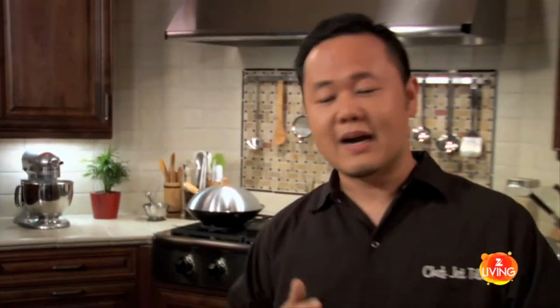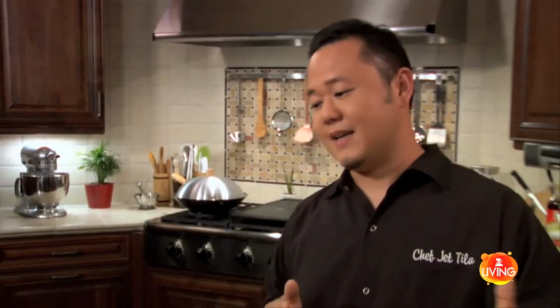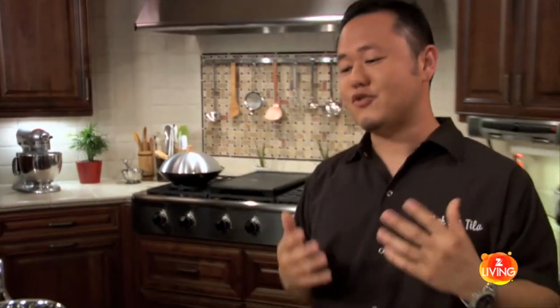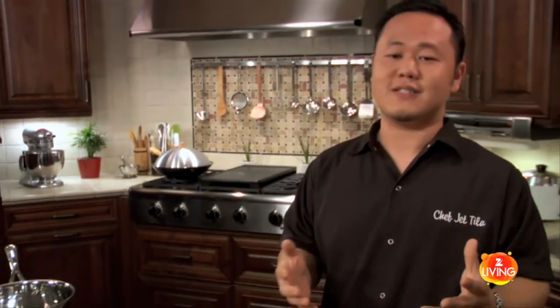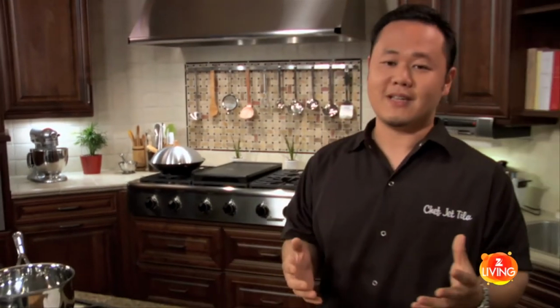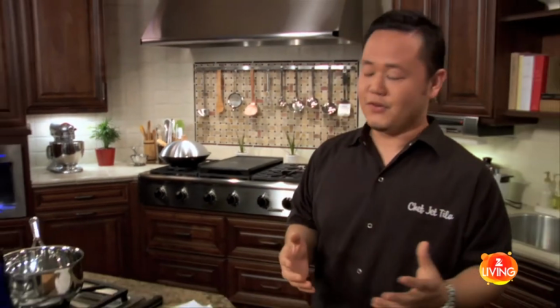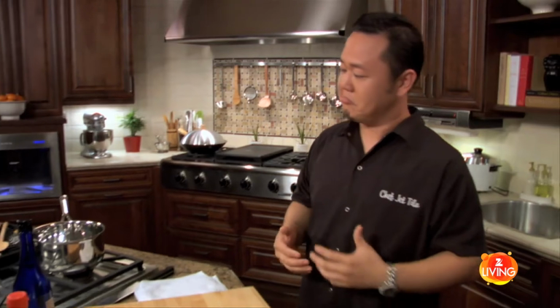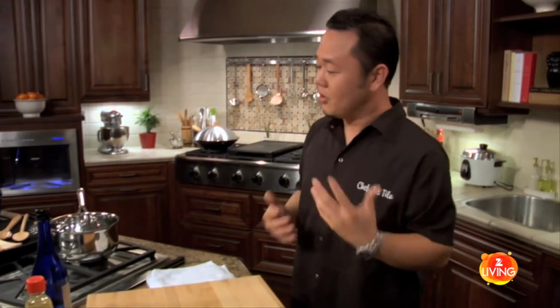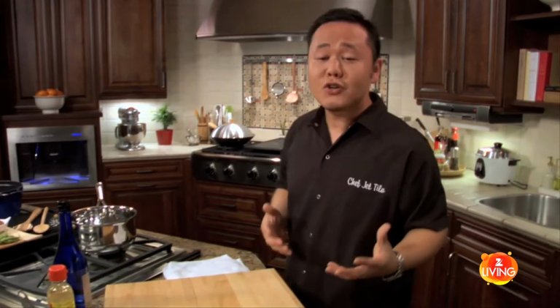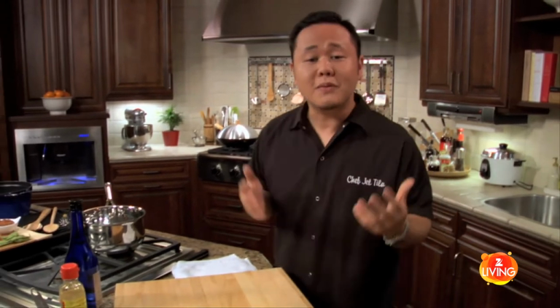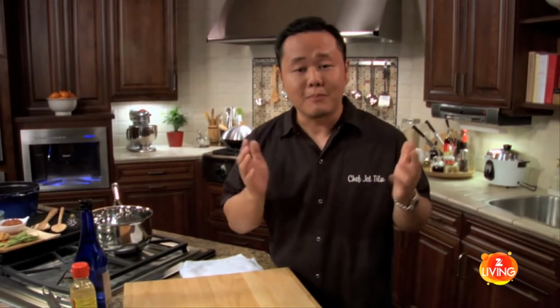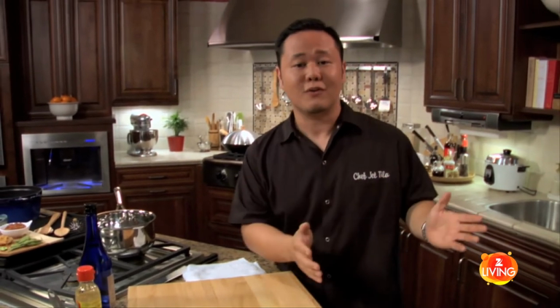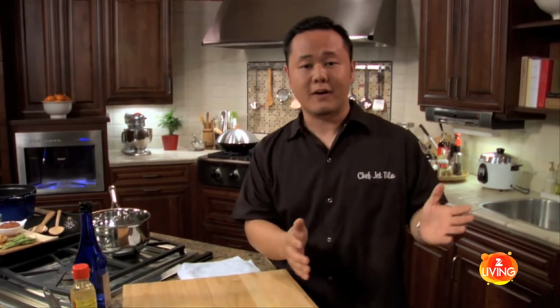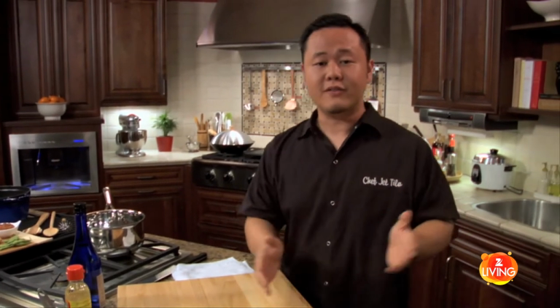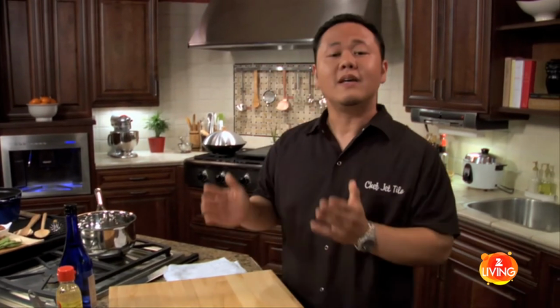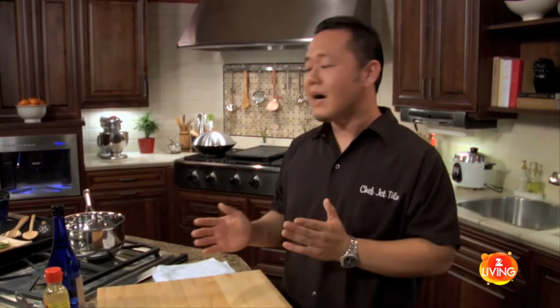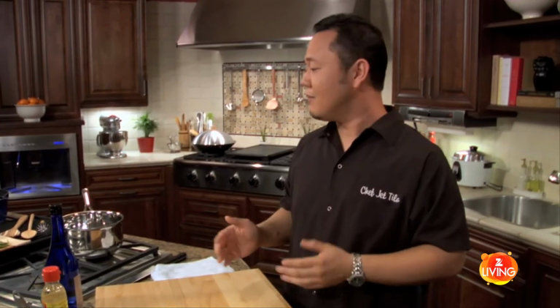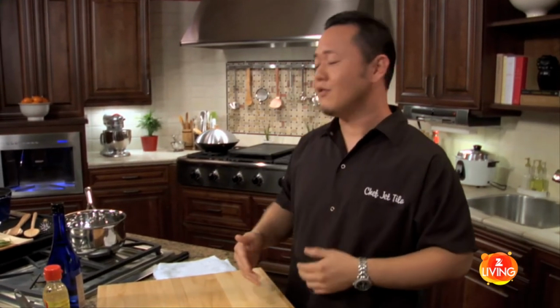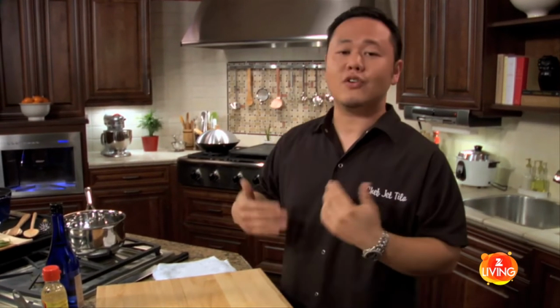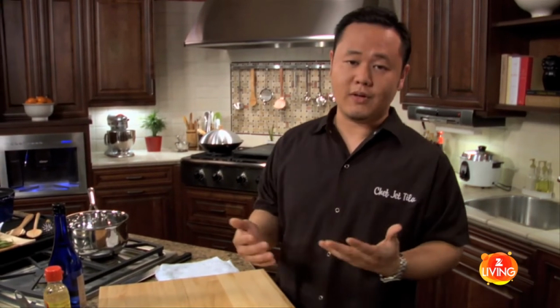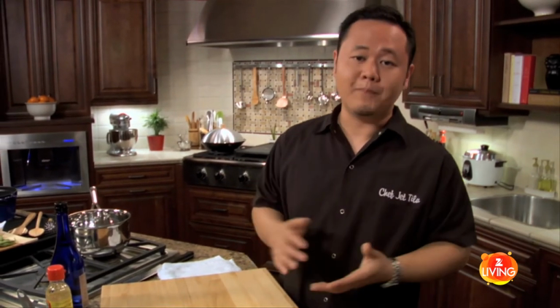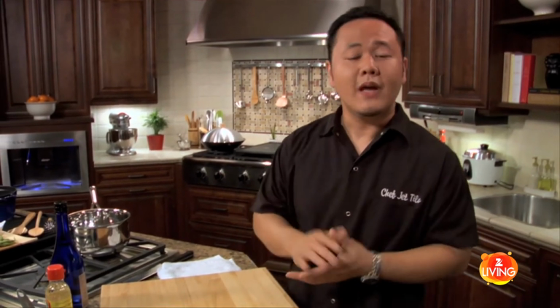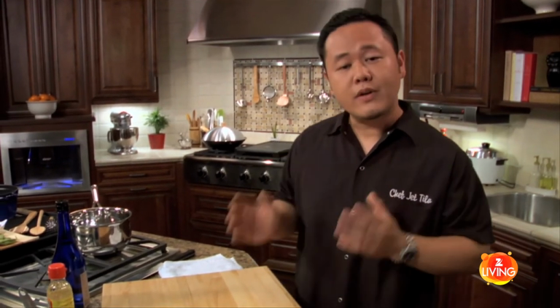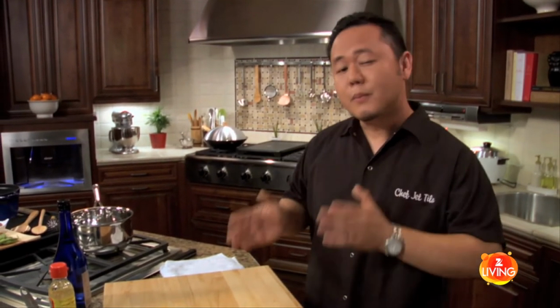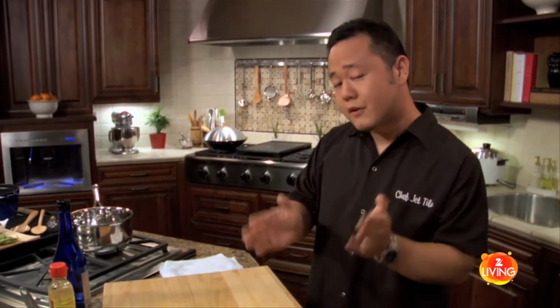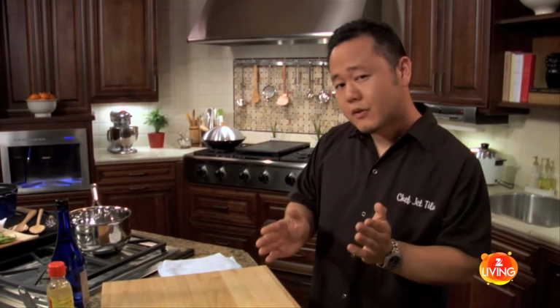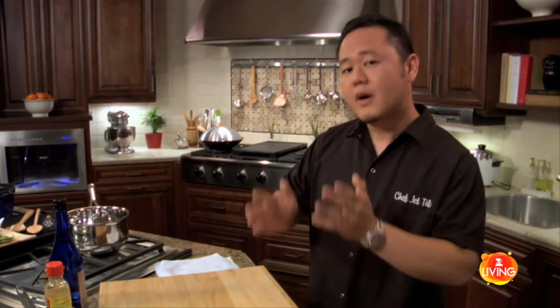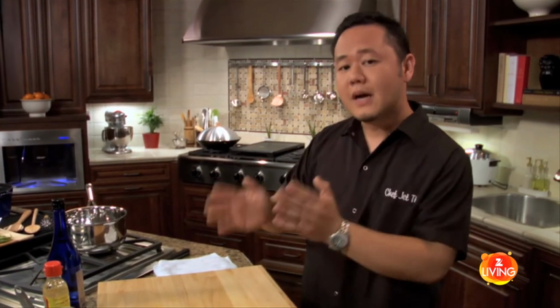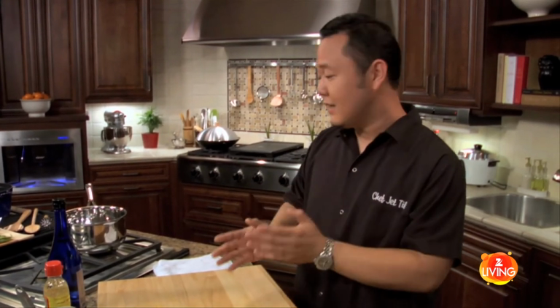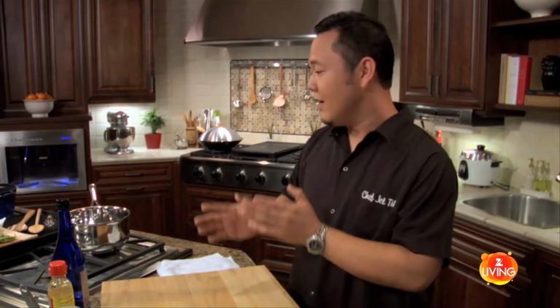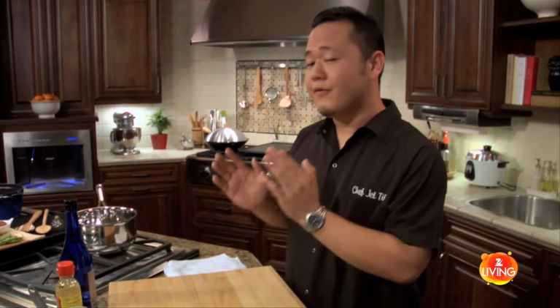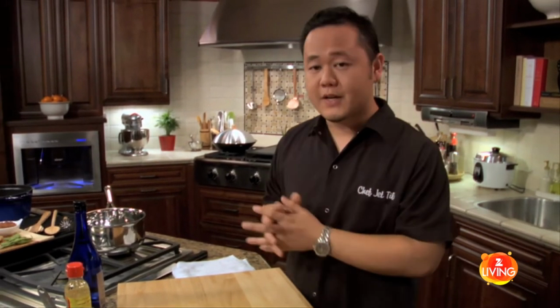Misoyaki. Let me translate that for you. You already know what the miso part is. Yaki means to grill. And we're gonna do a miso yaki fish.